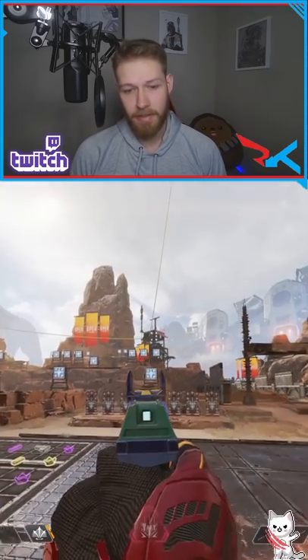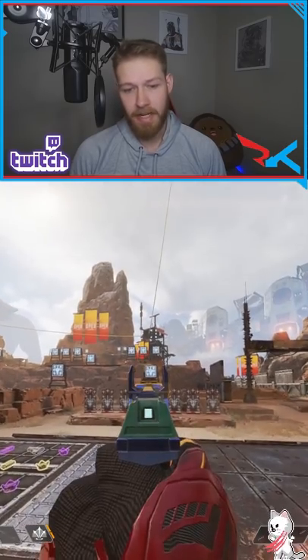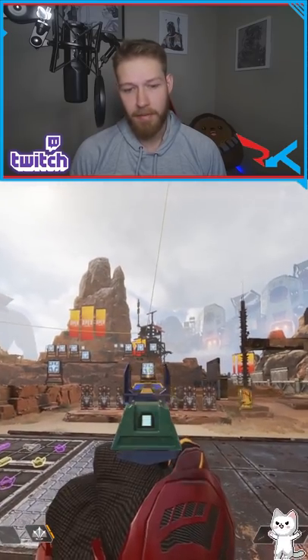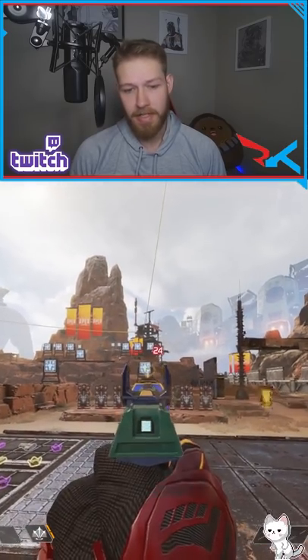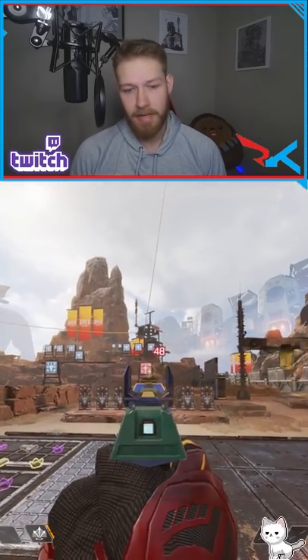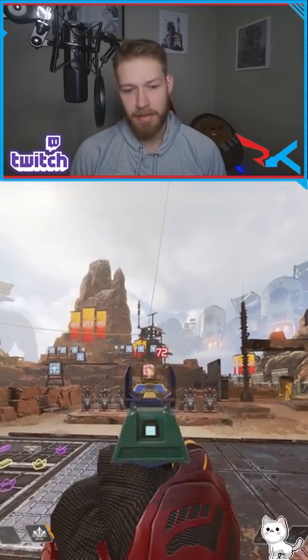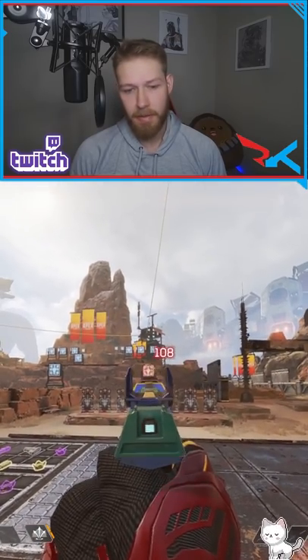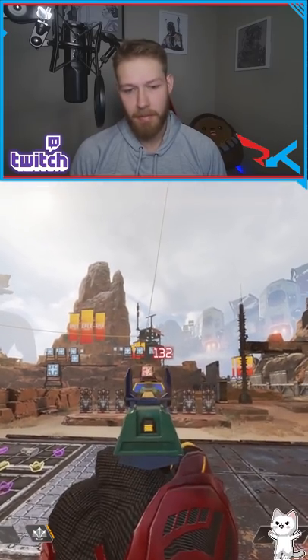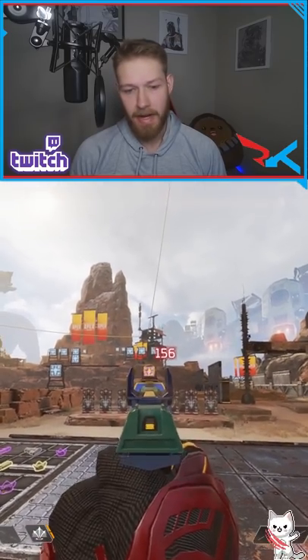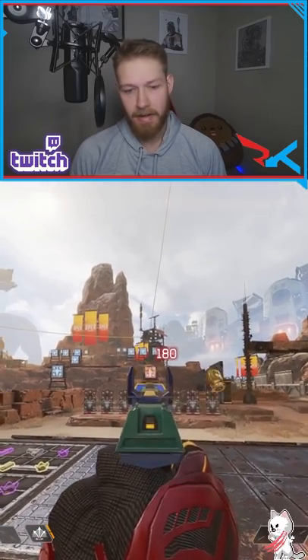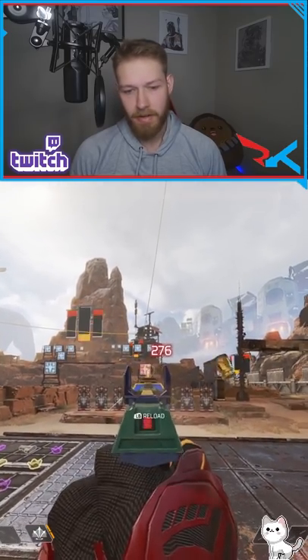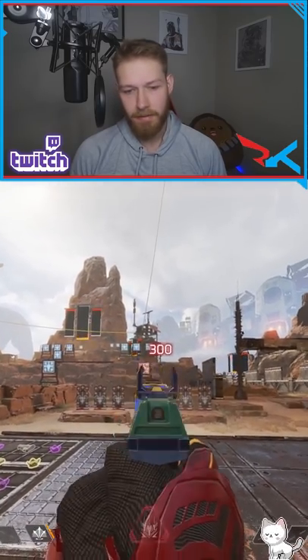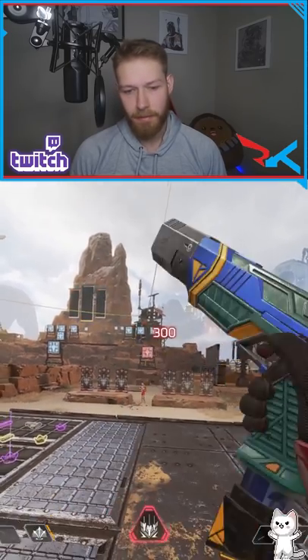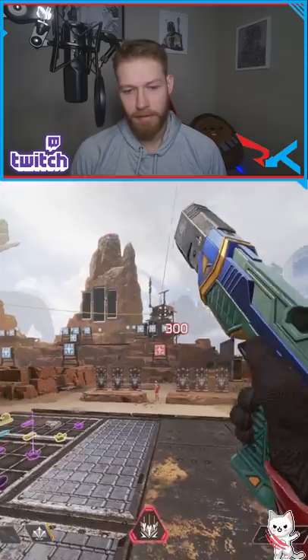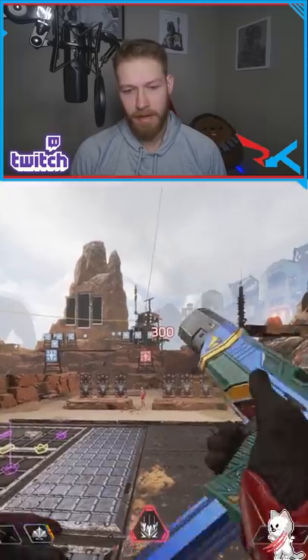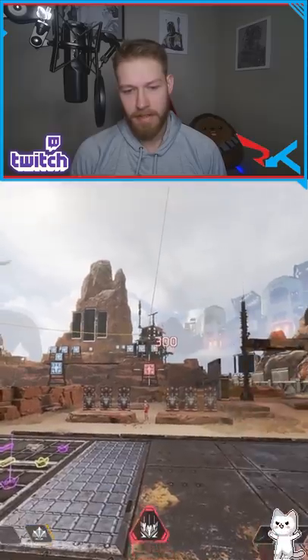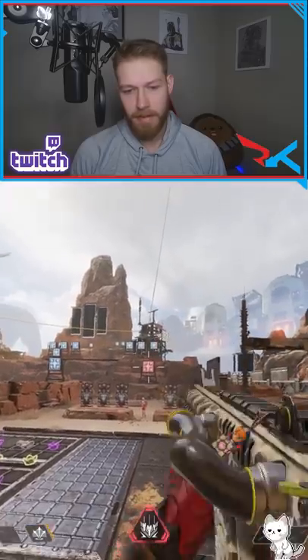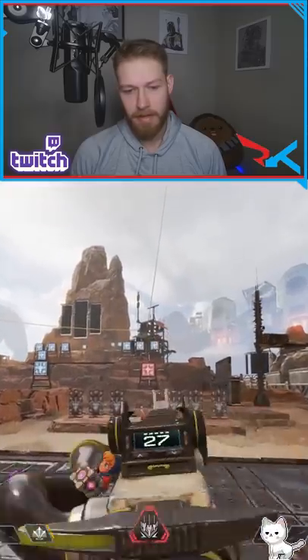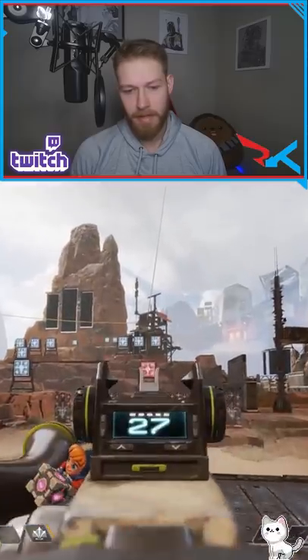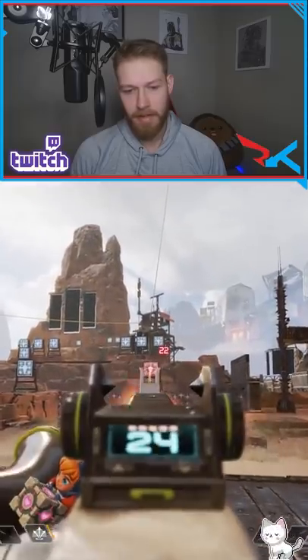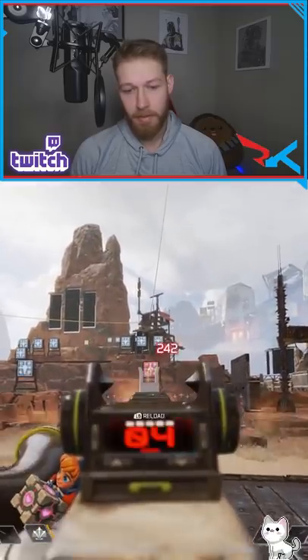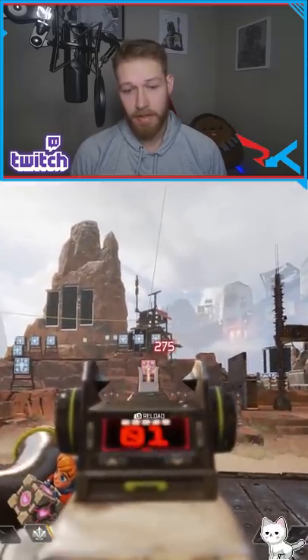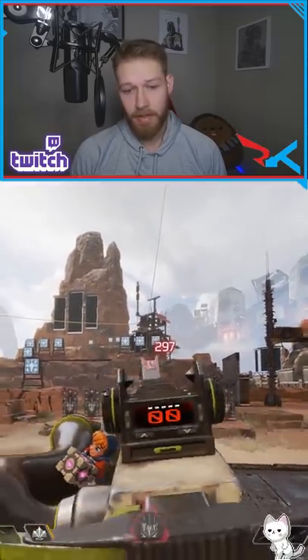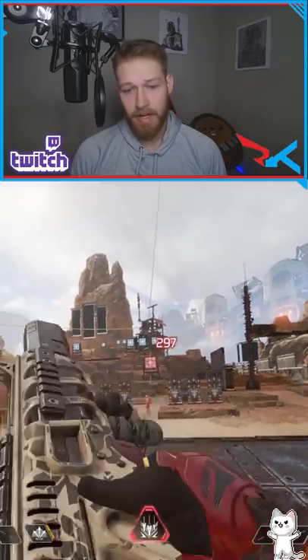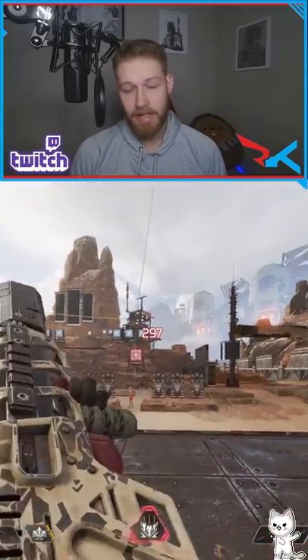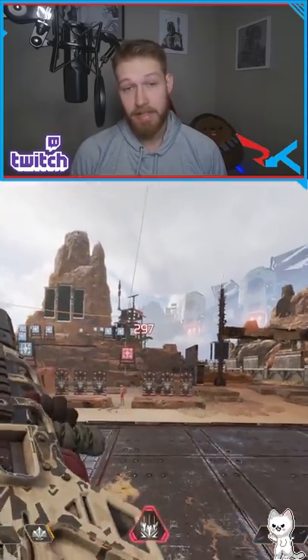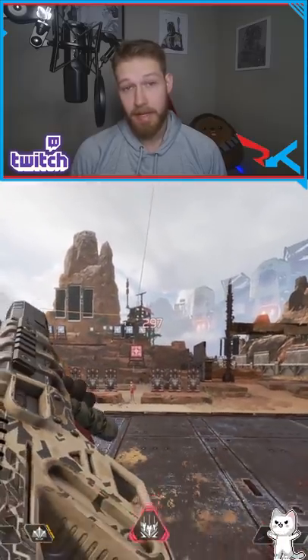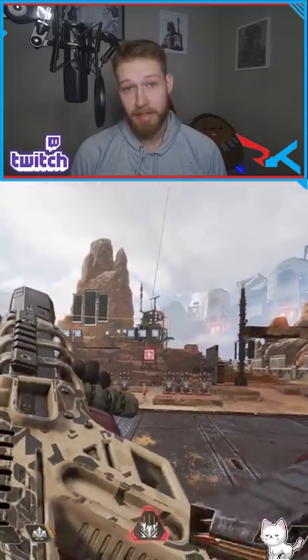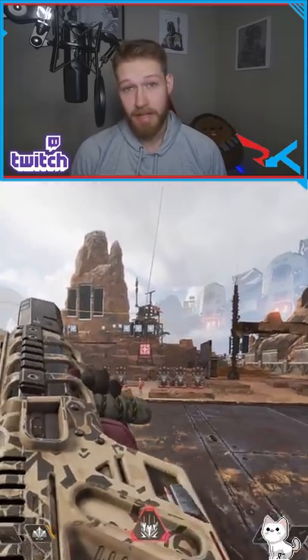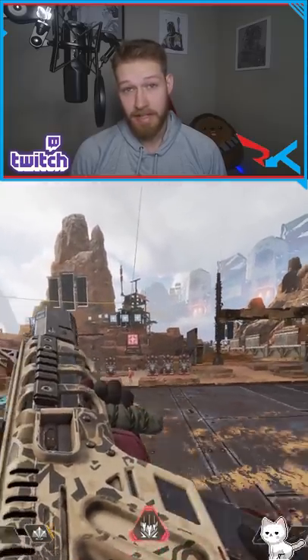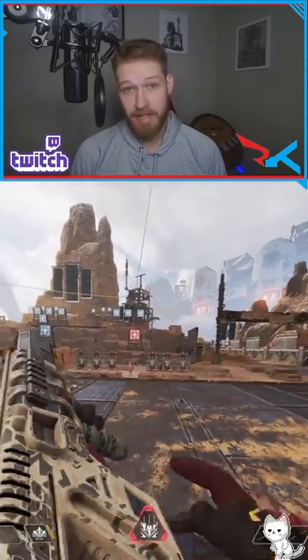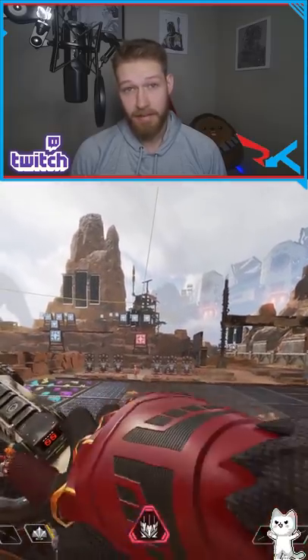If we look at how much damage per mag, the RE45 gets about 300, while the R9 gets about 297.